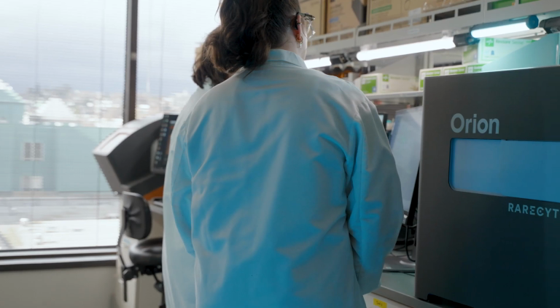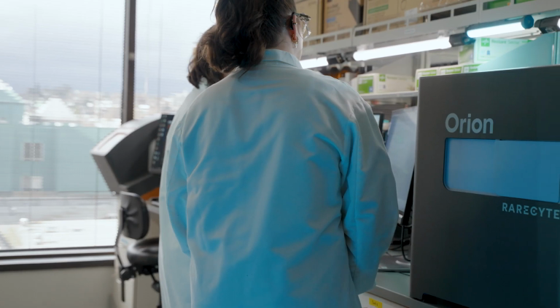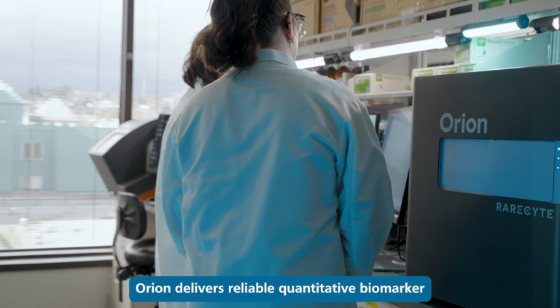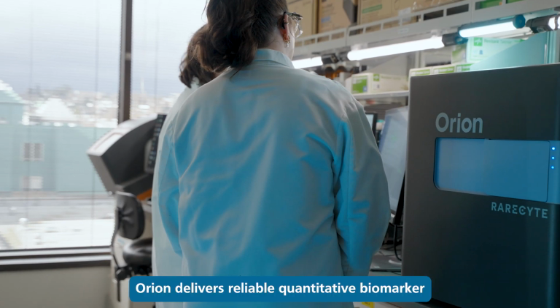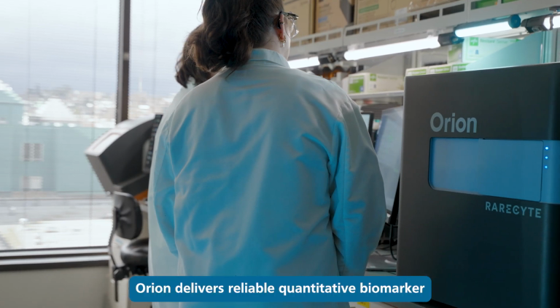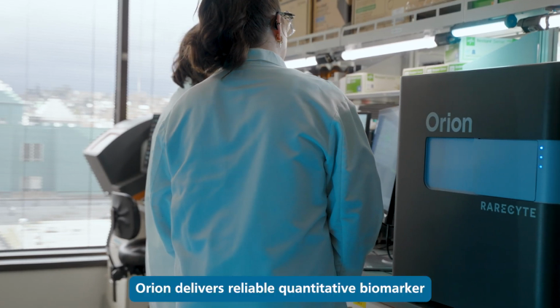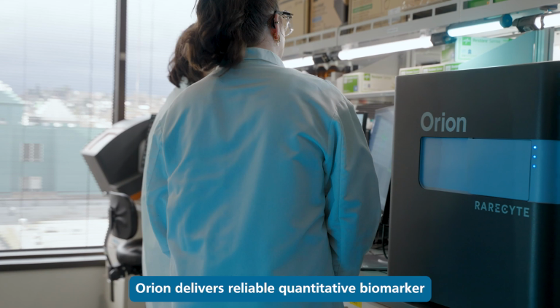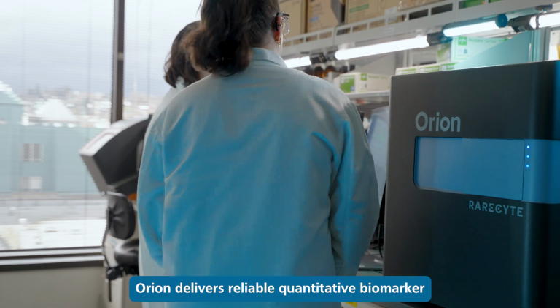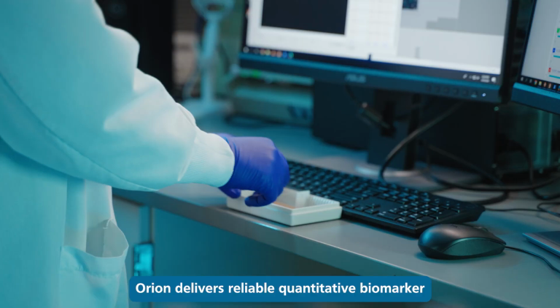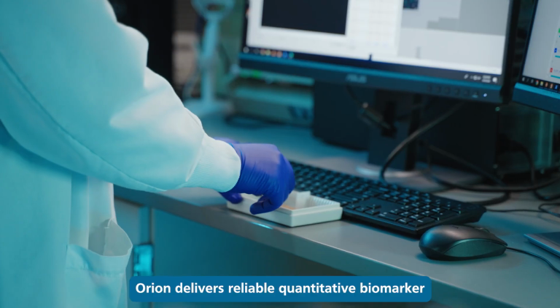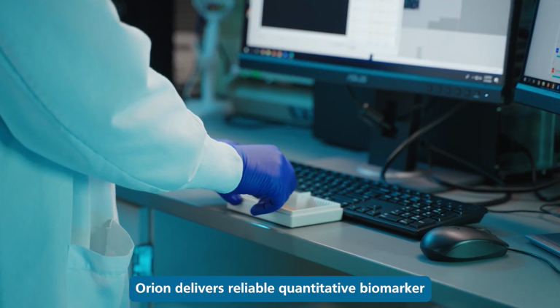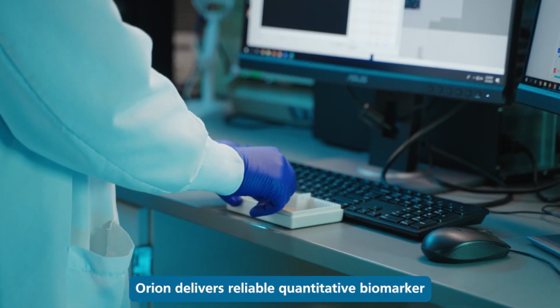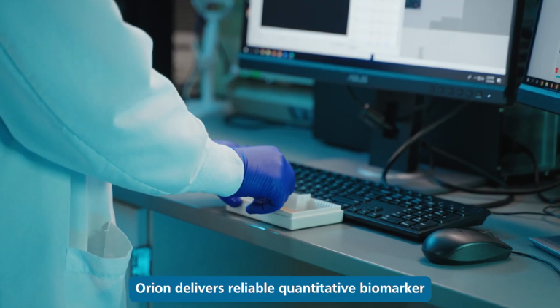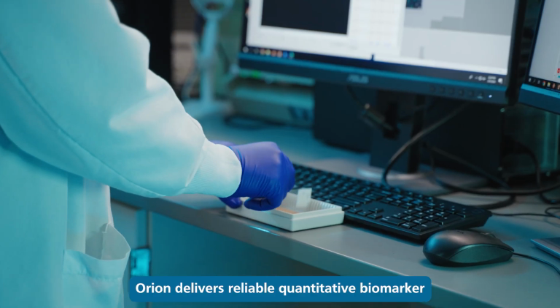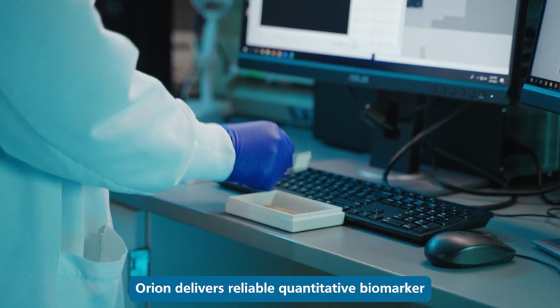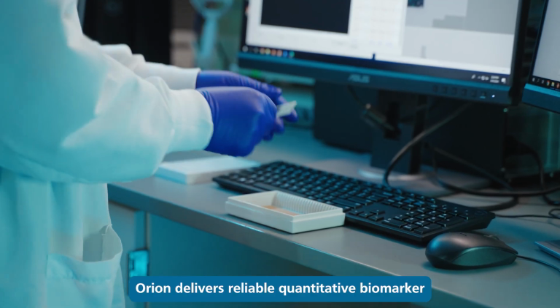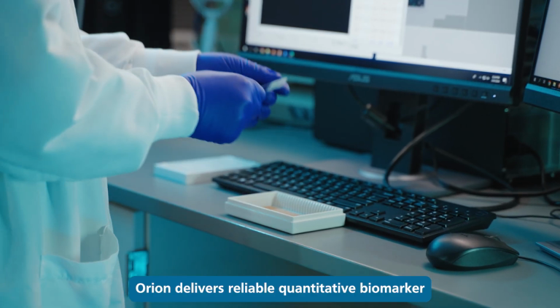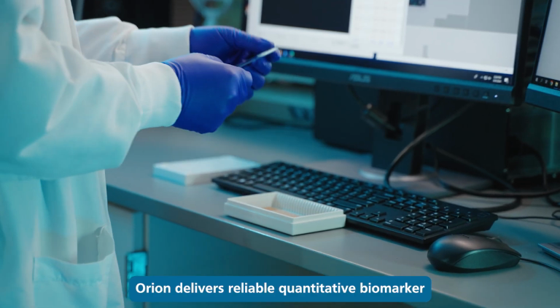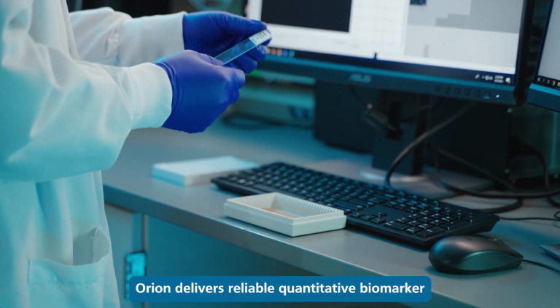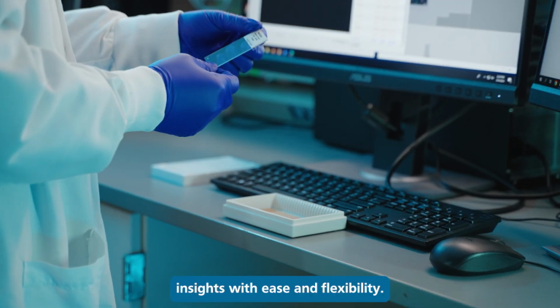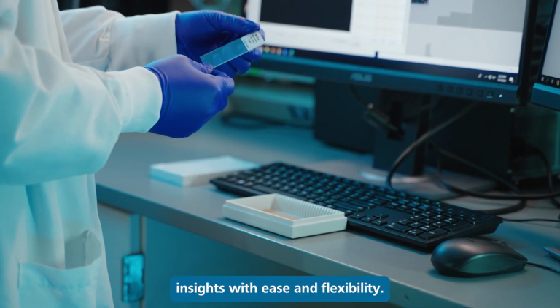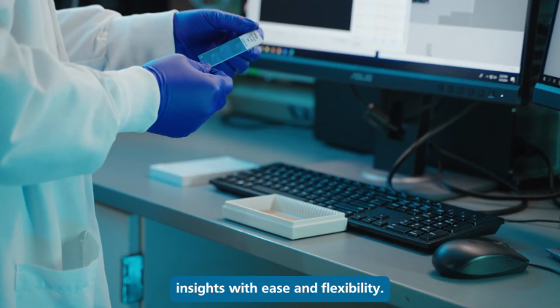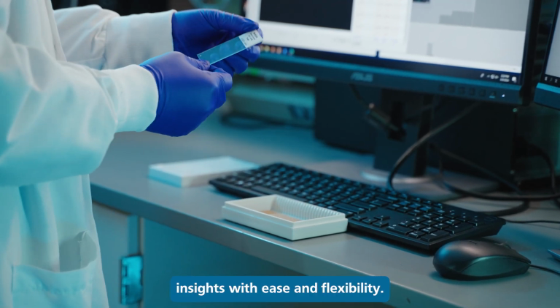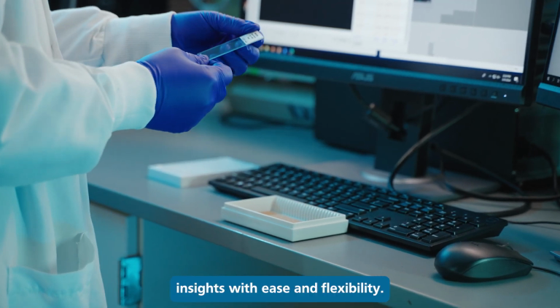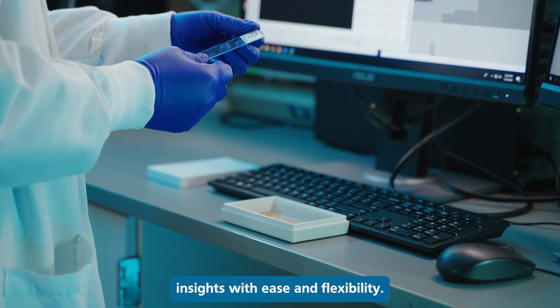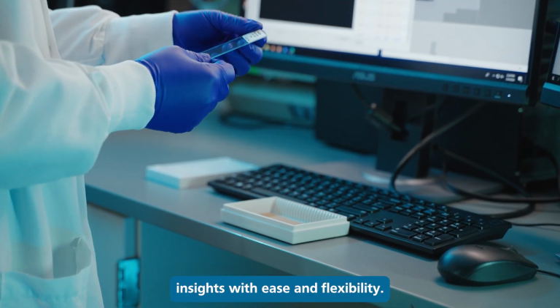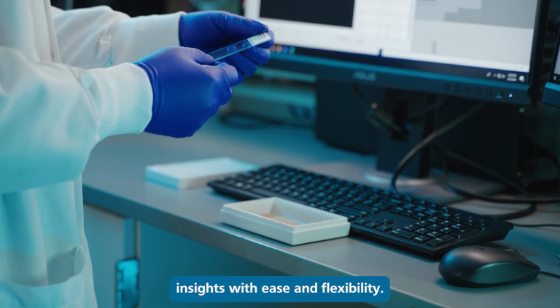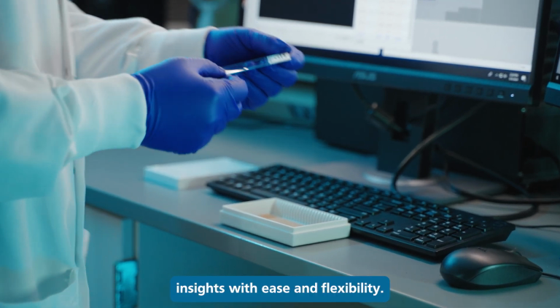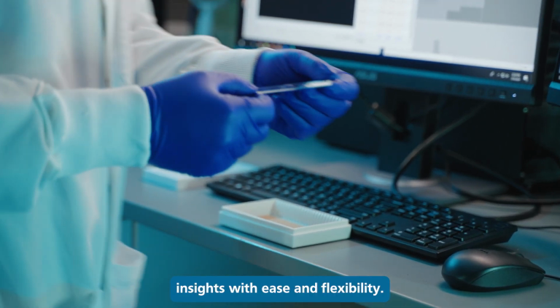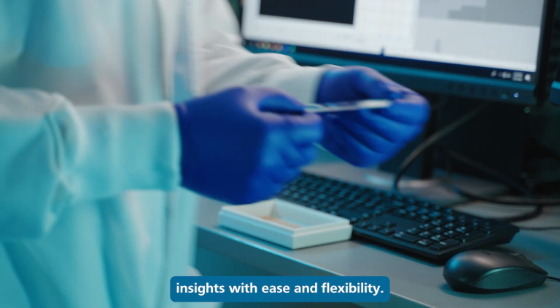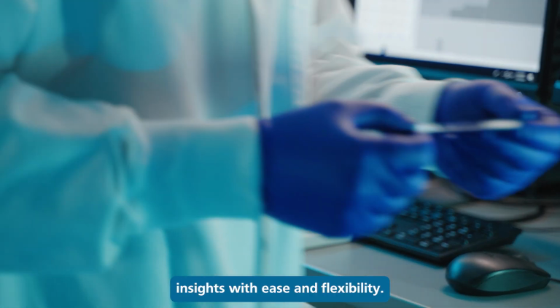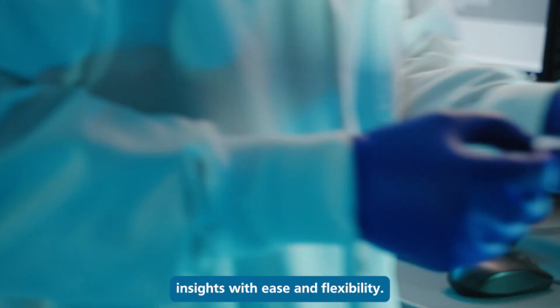Orion delivers reliable, quantitative biomarker insights with ease and flexibility.